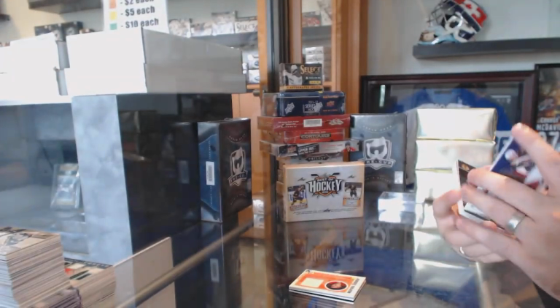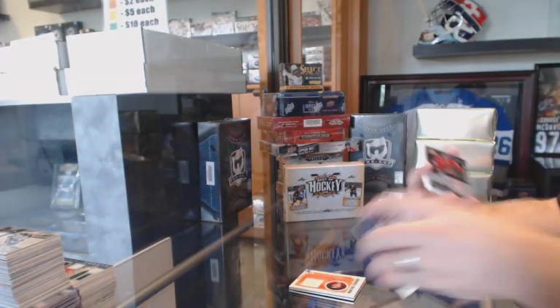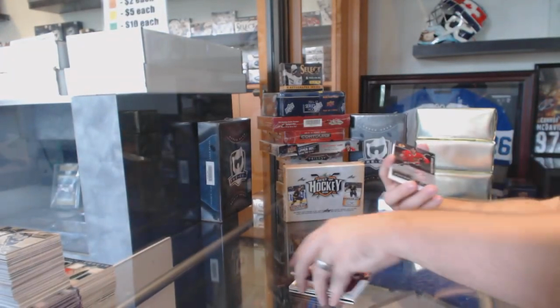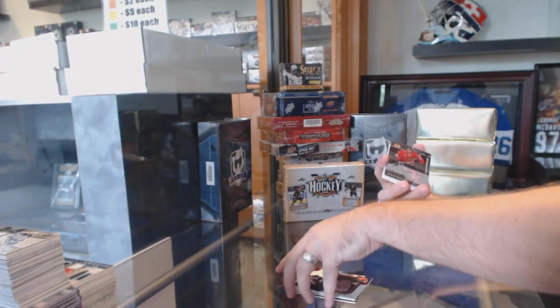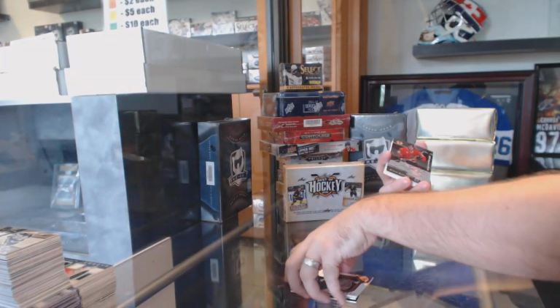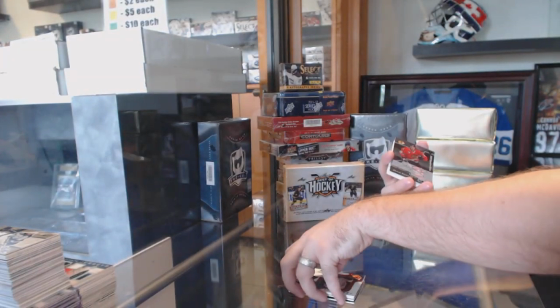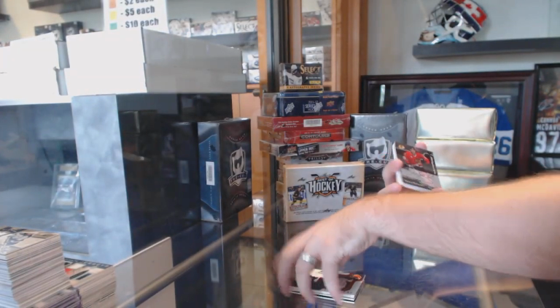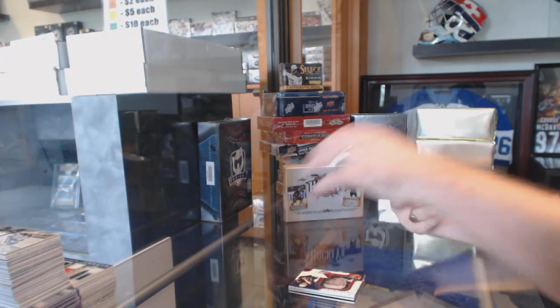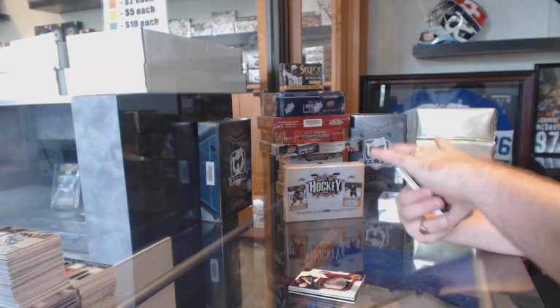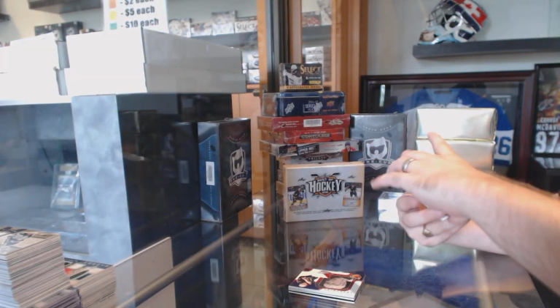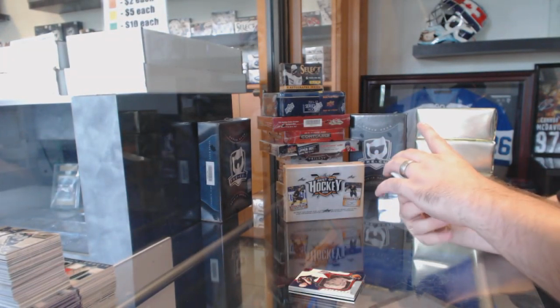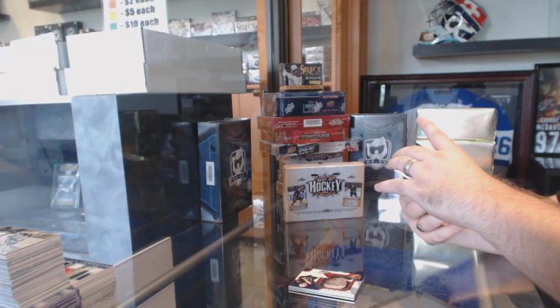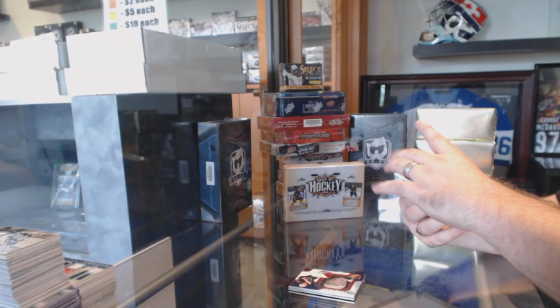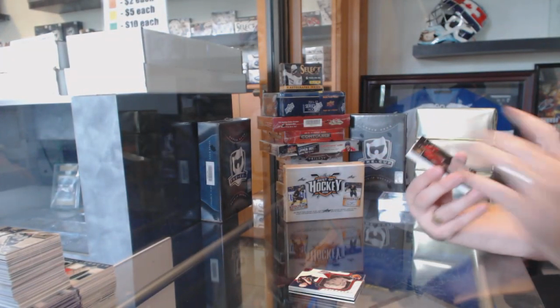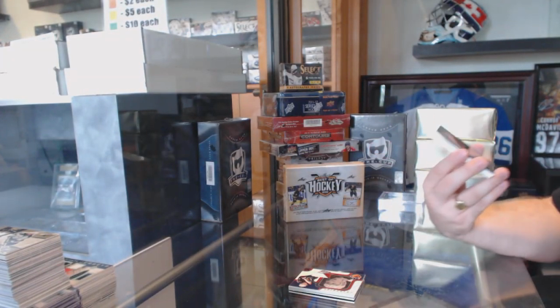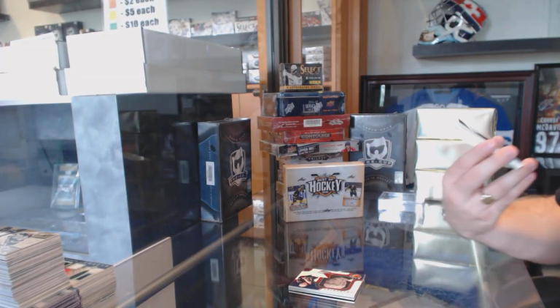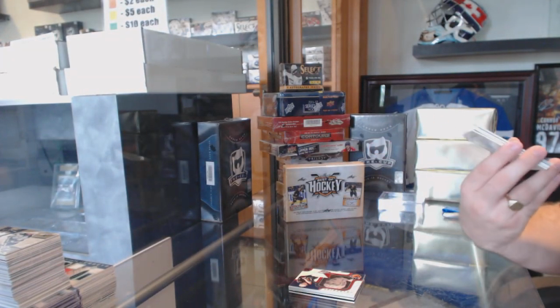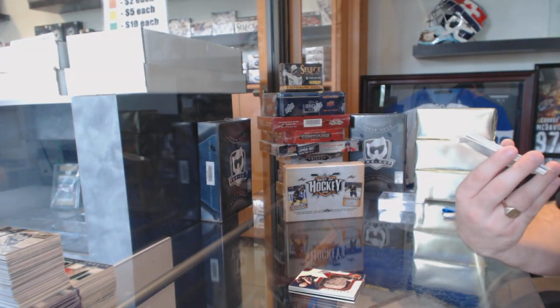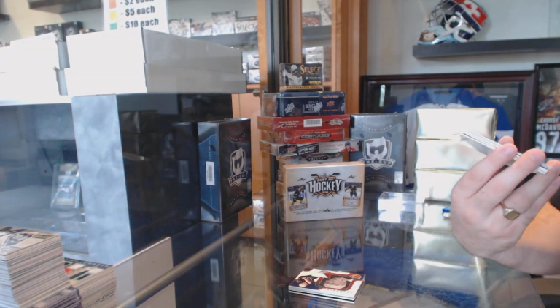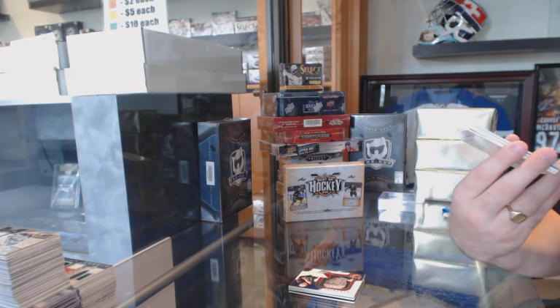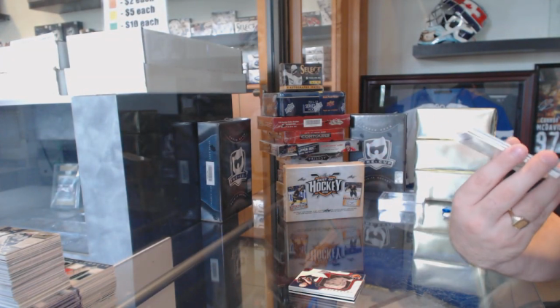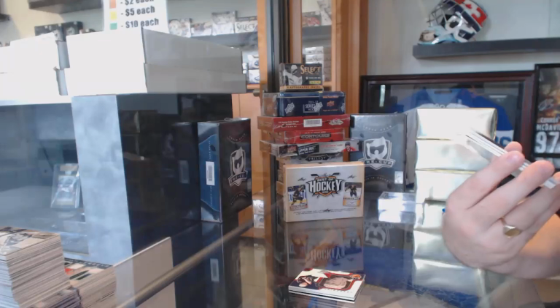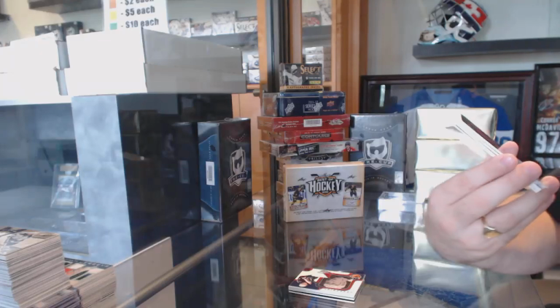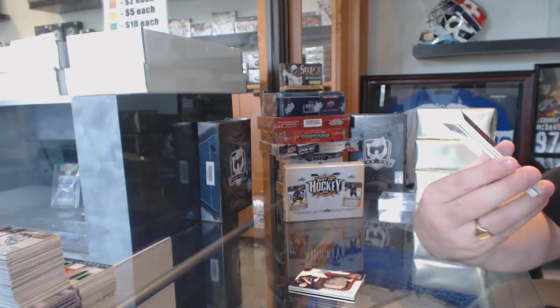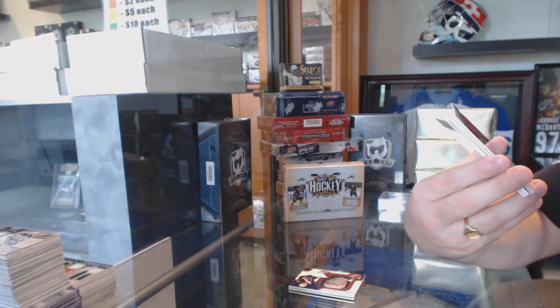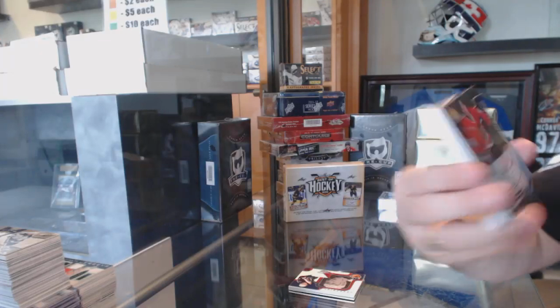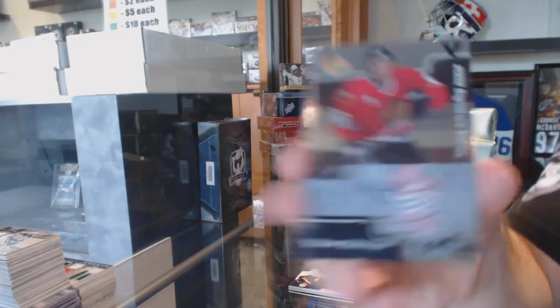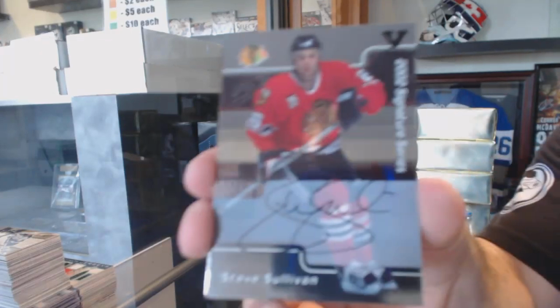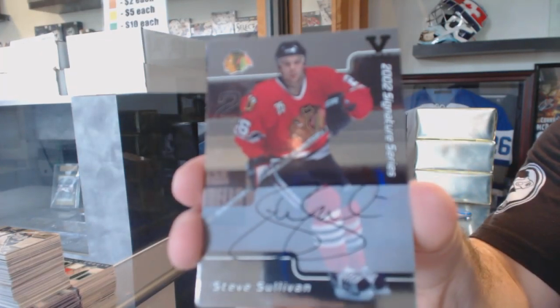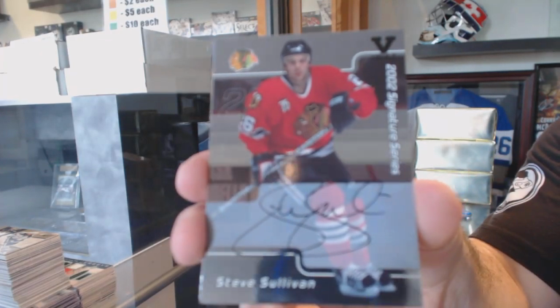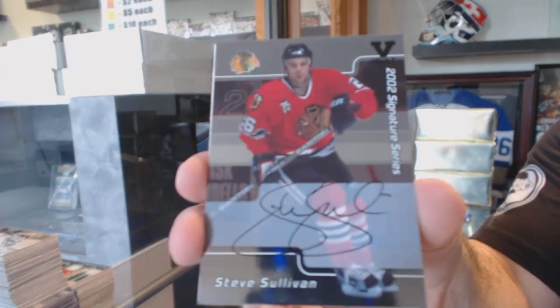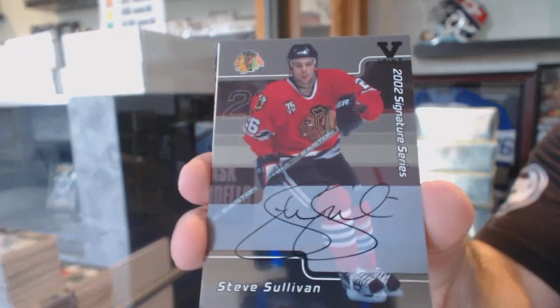For the Chicago Blackhawks, we've got a Signature Series Autograph, Black Vault — Steve Sullivan.